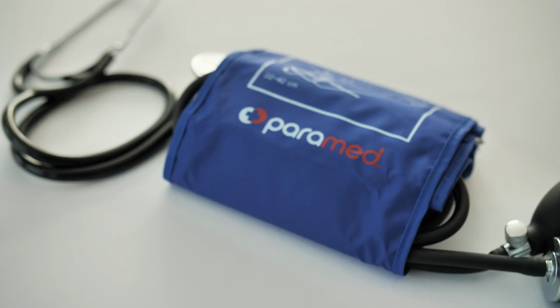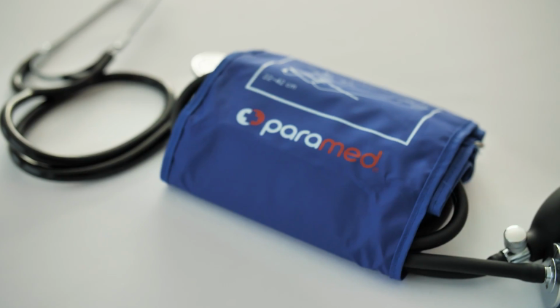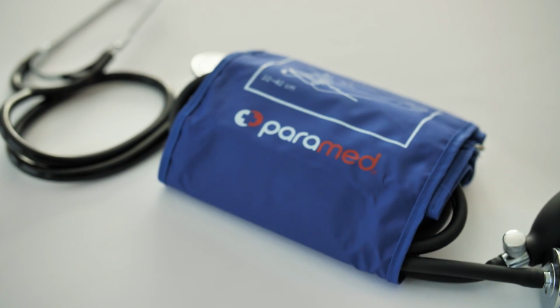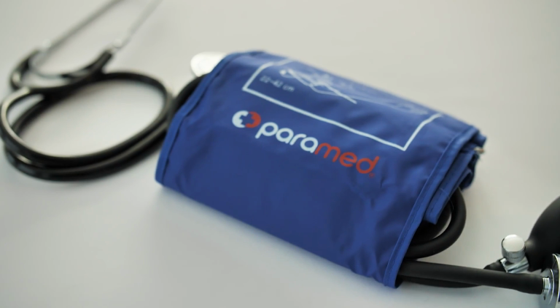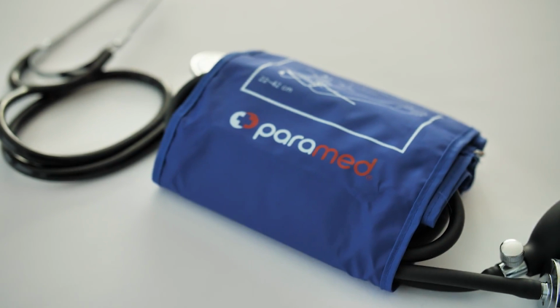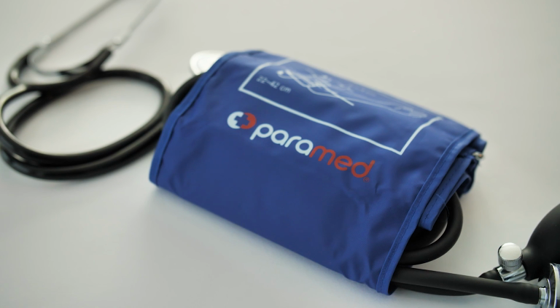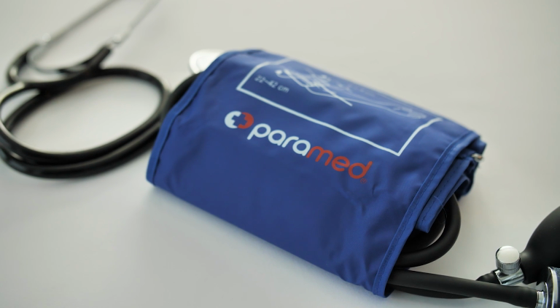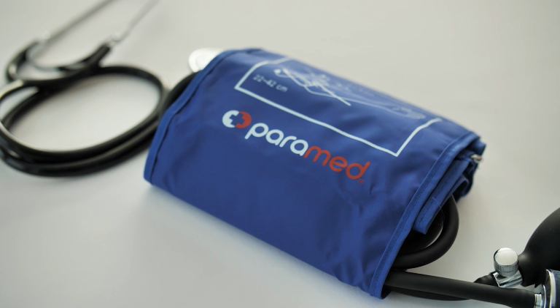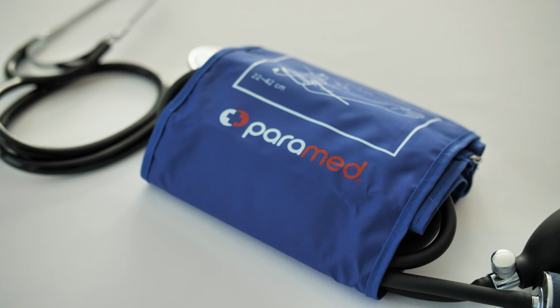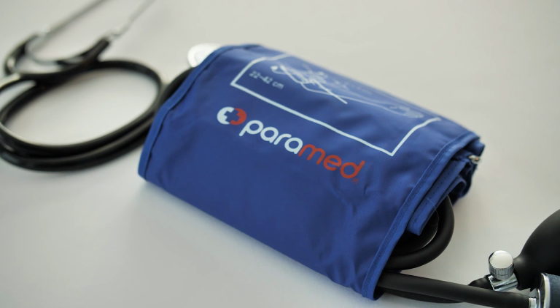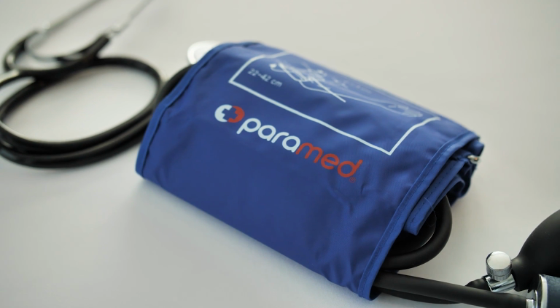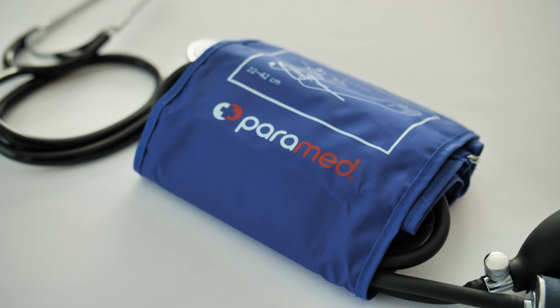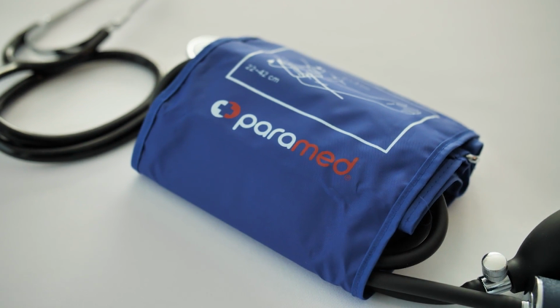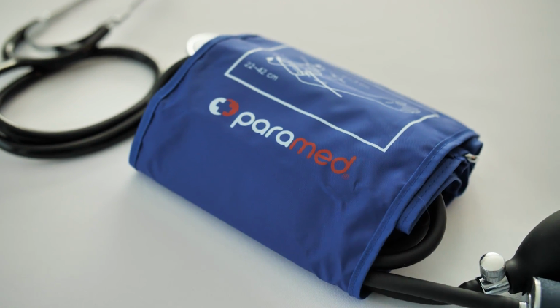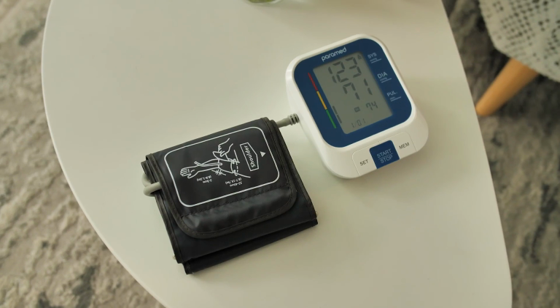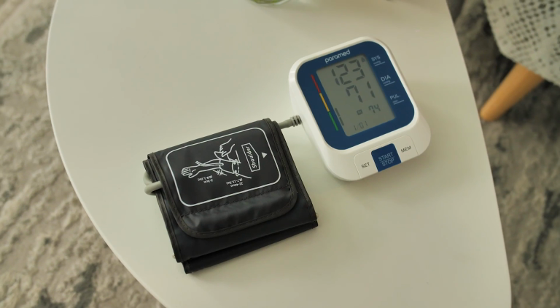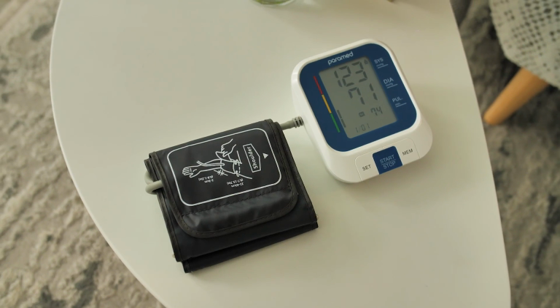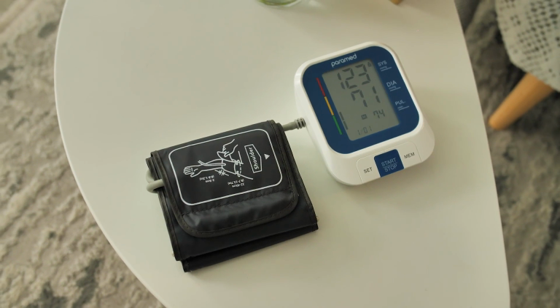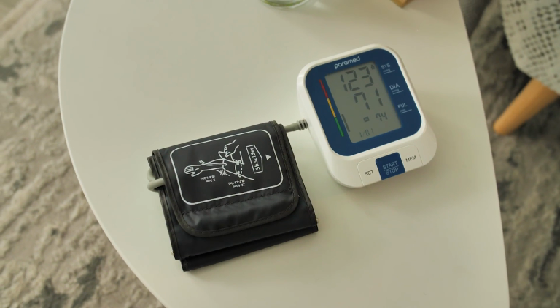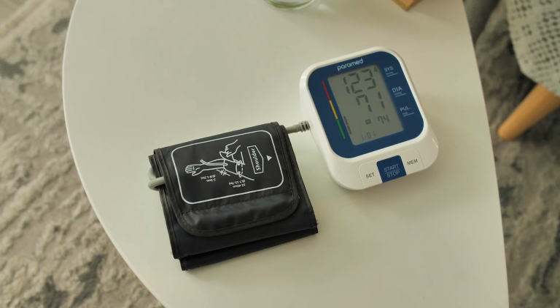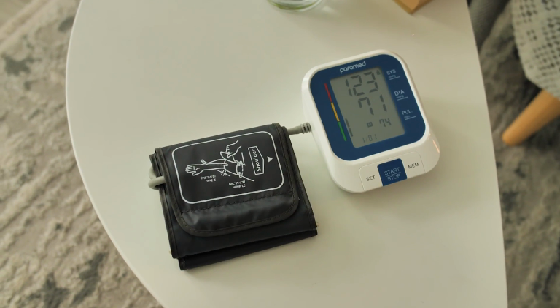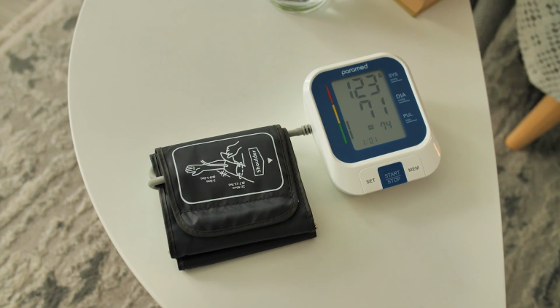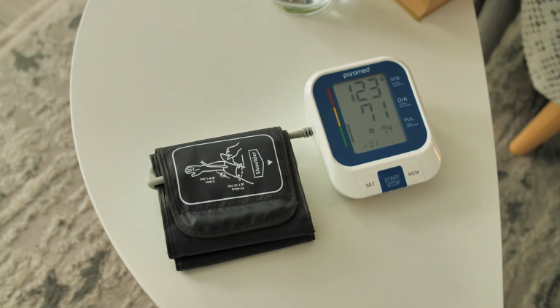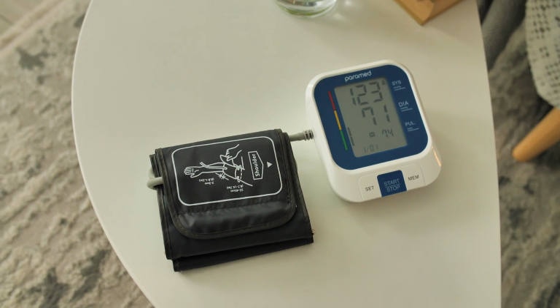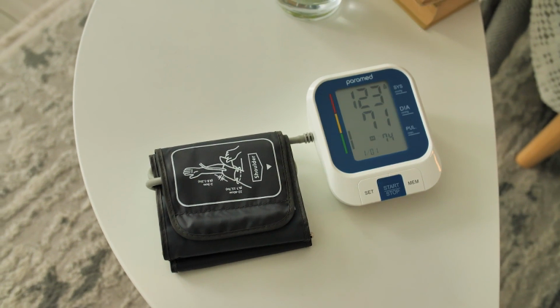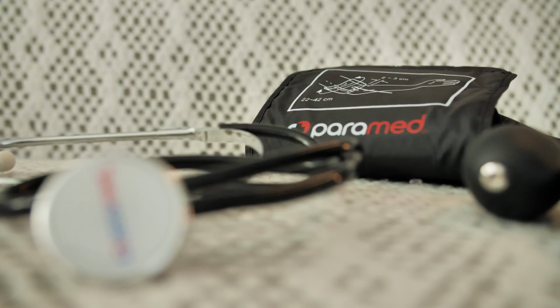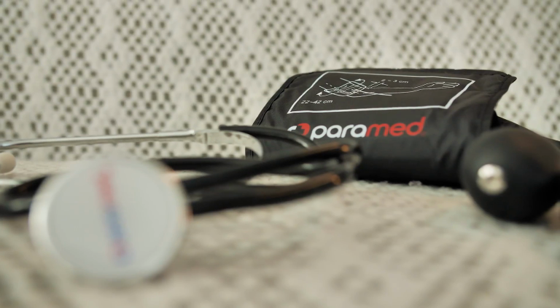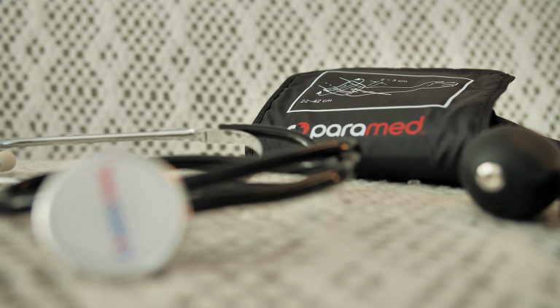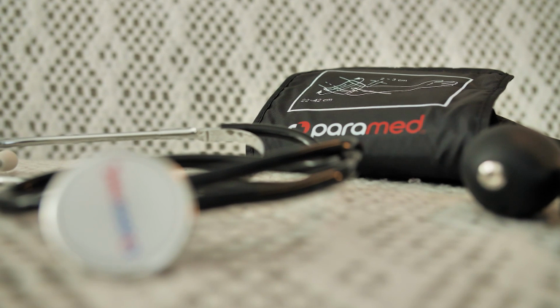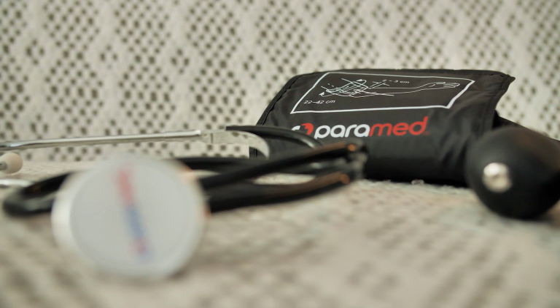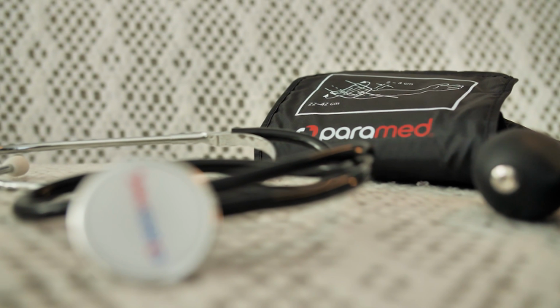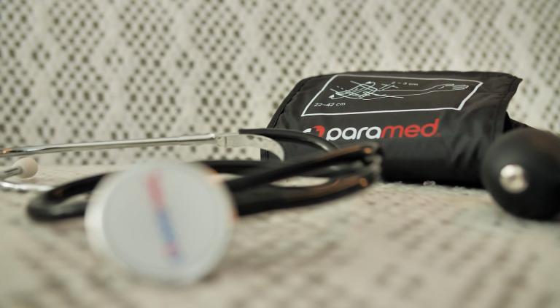By the way, follow the link in the description to visit our online store and purchase discounted blood pressure monitors and other health products.